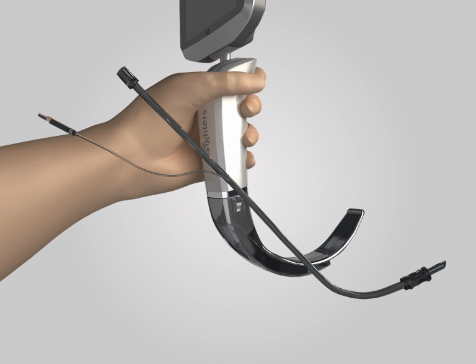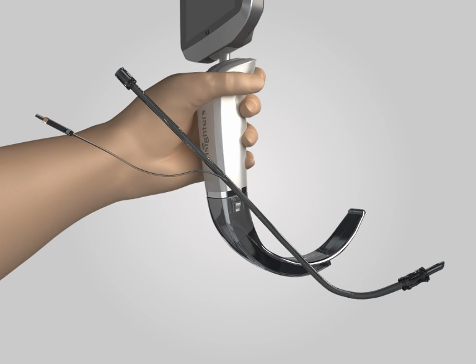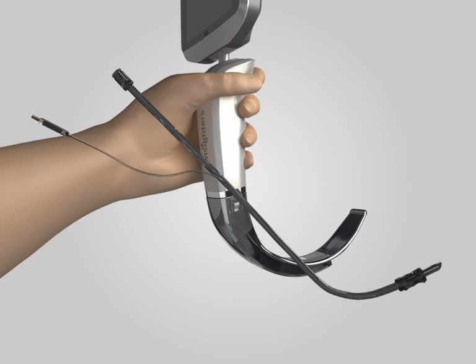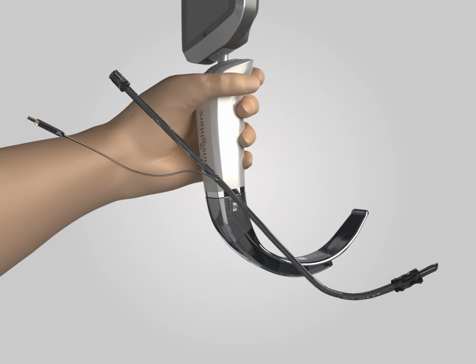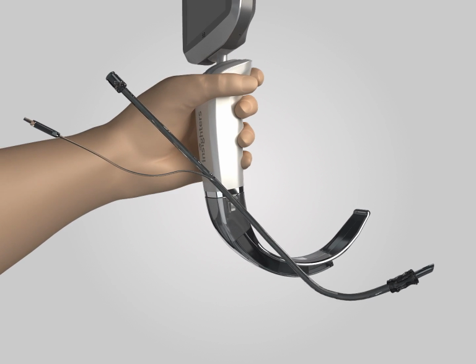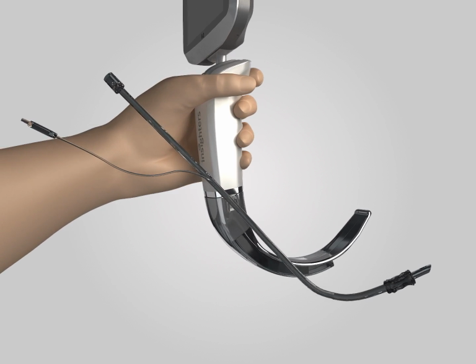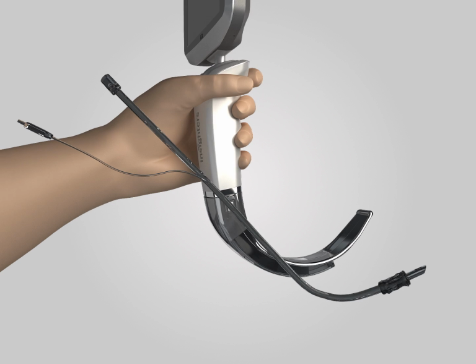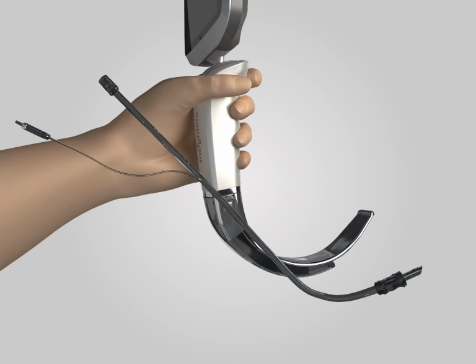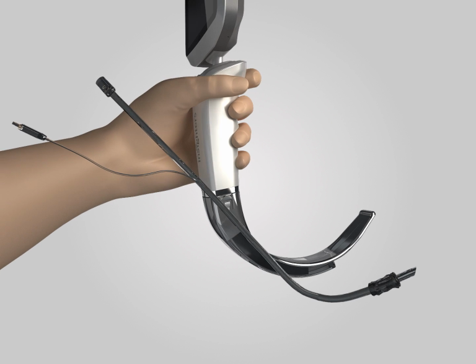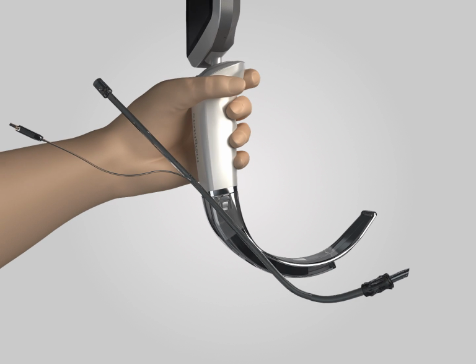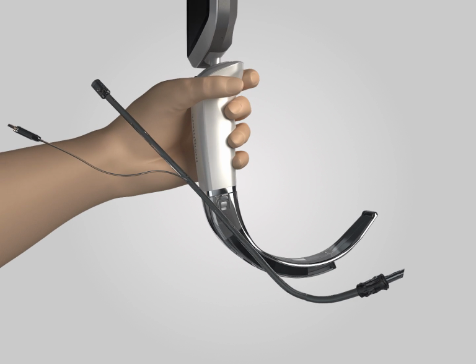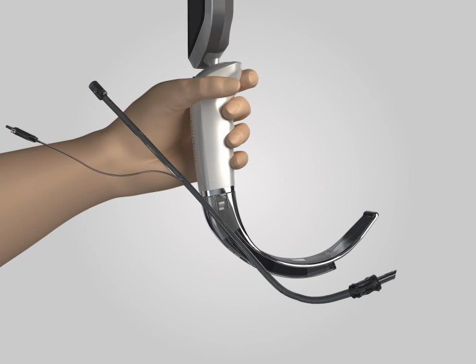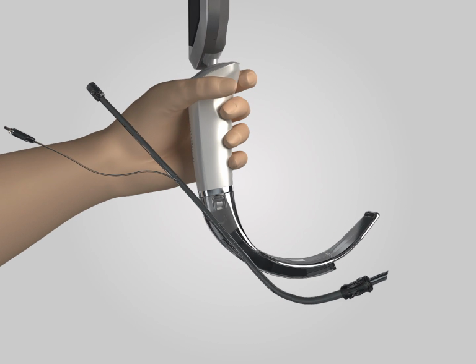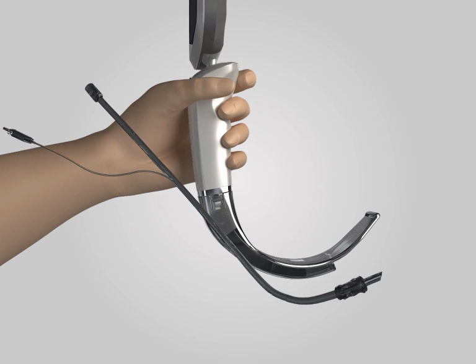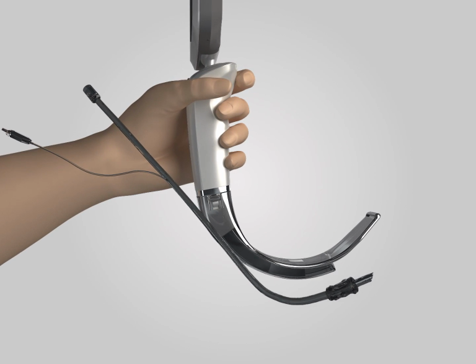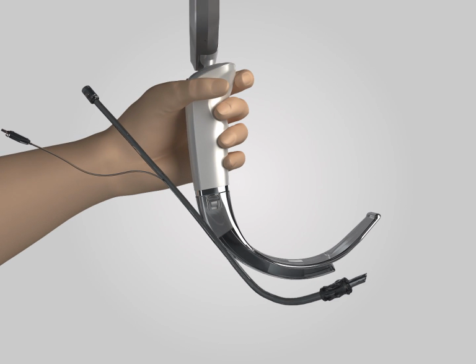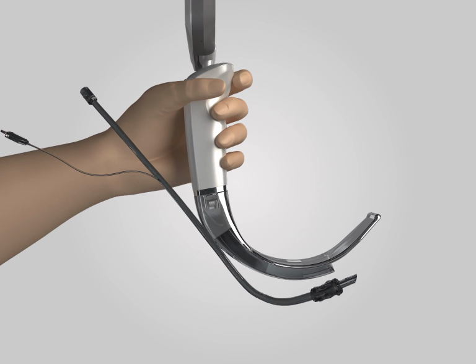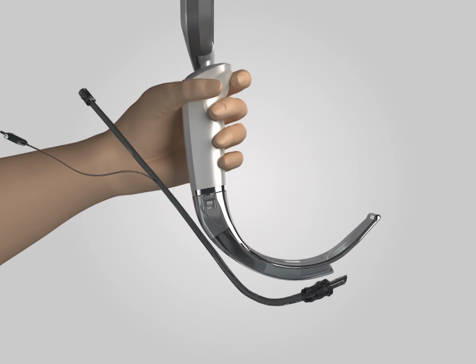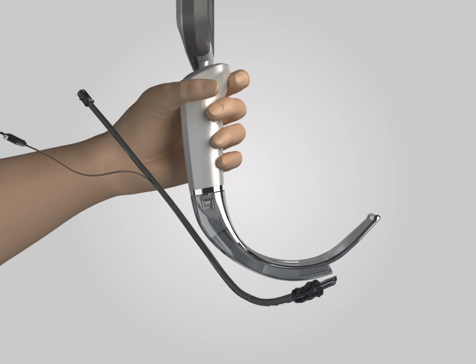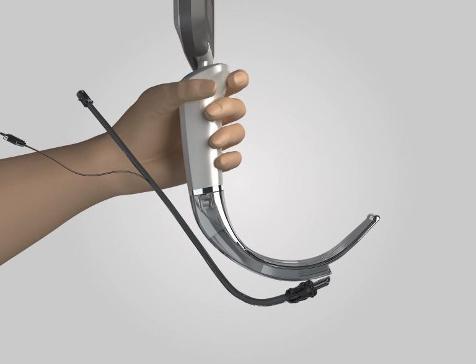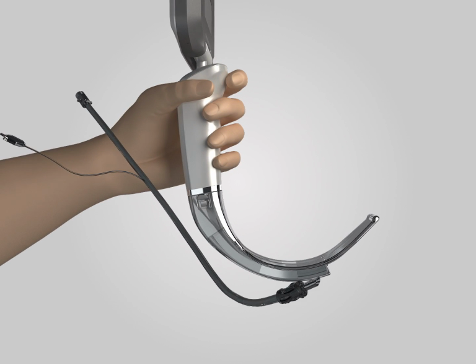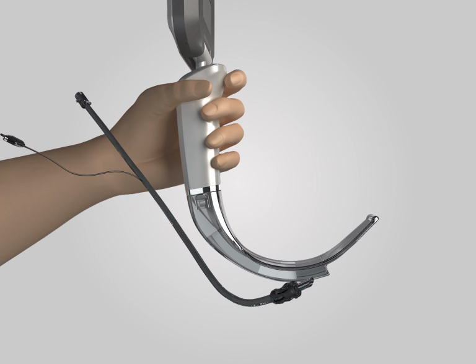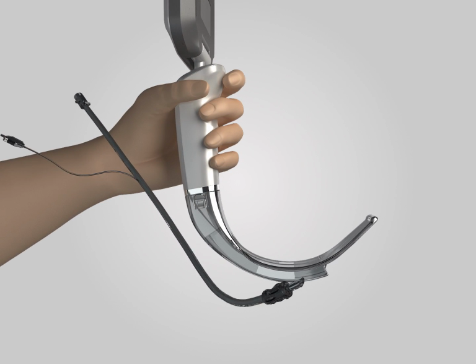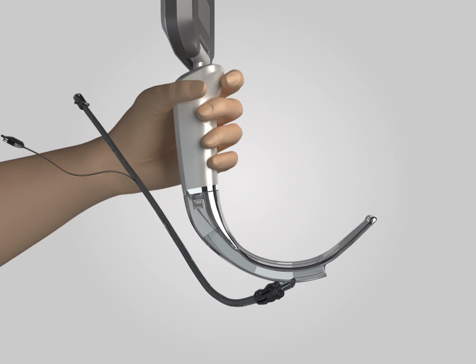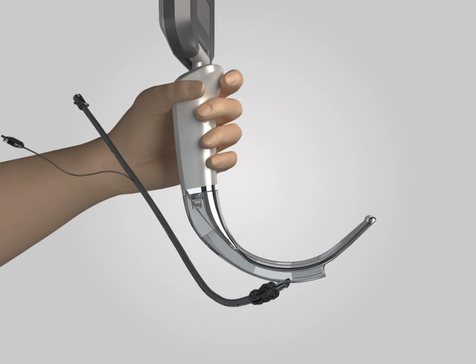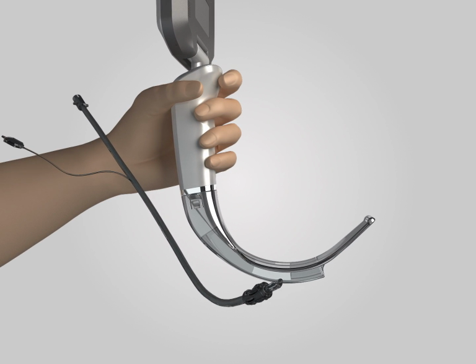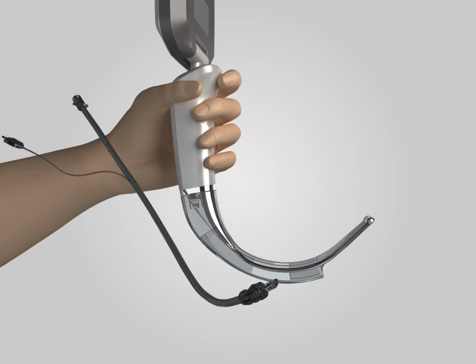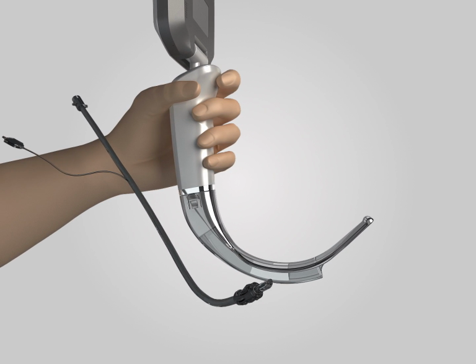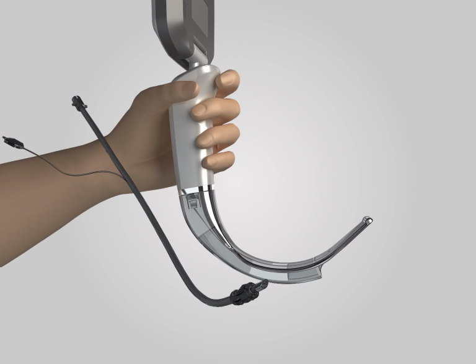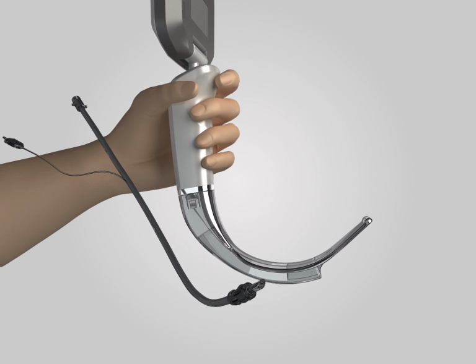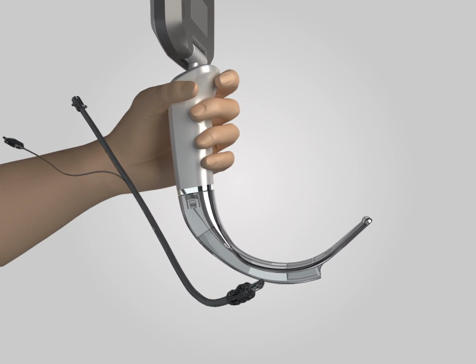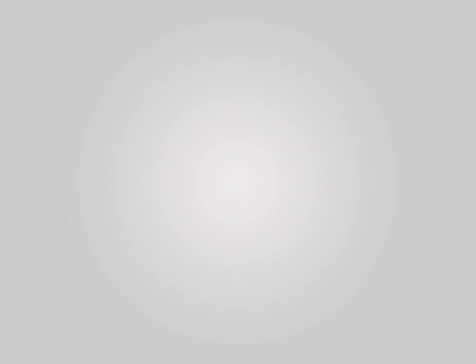3. Use shapers to shape the endotracheal tube with the front end of the tube in line with the front end of the blade.